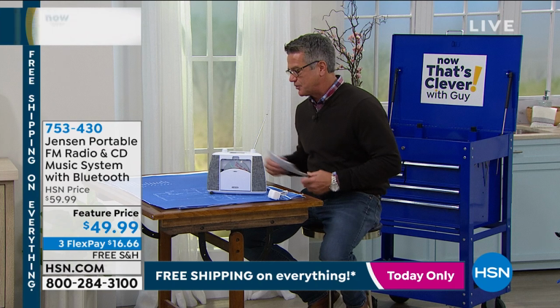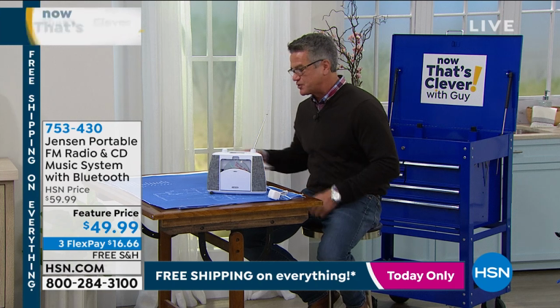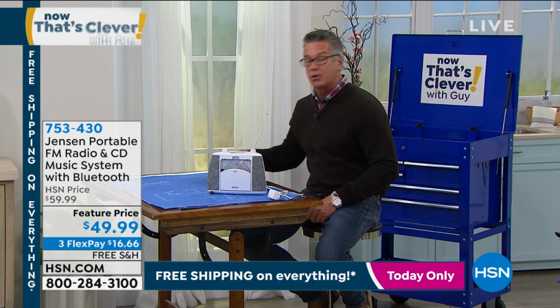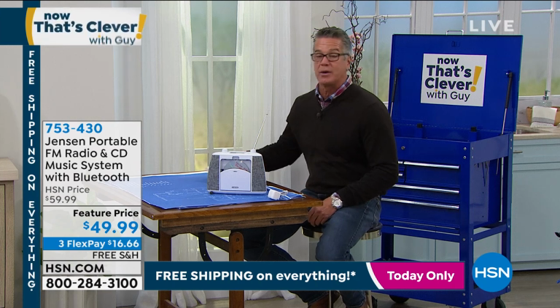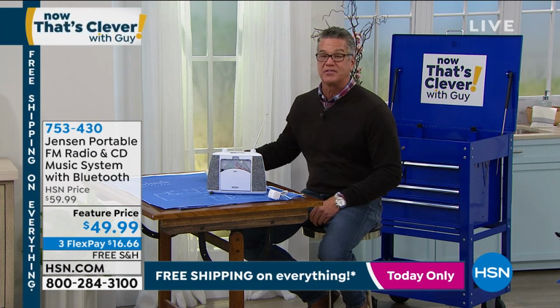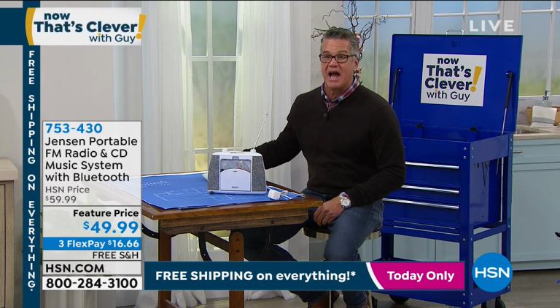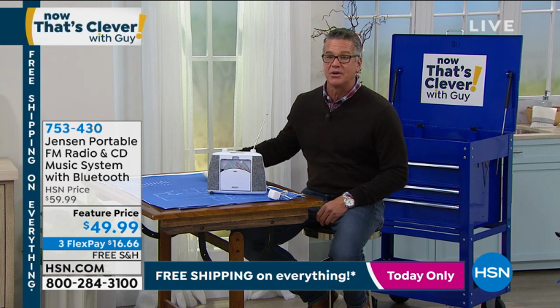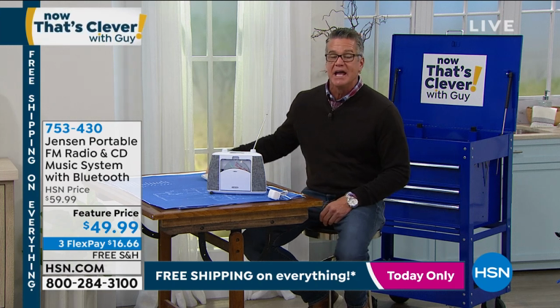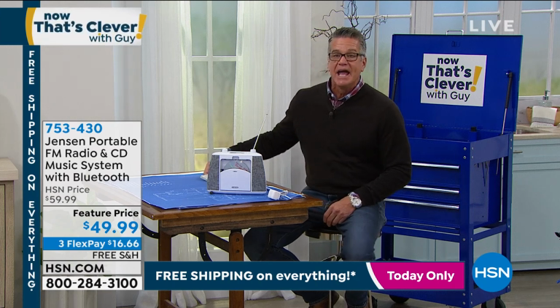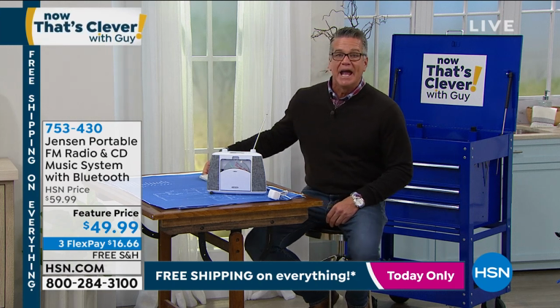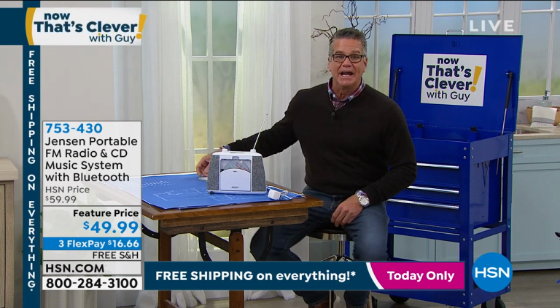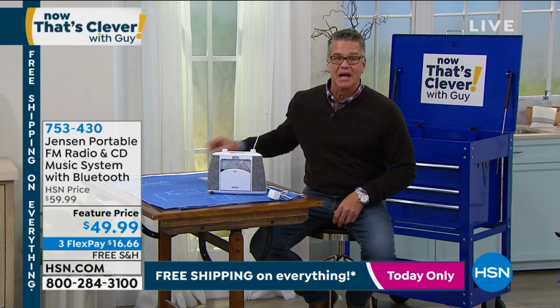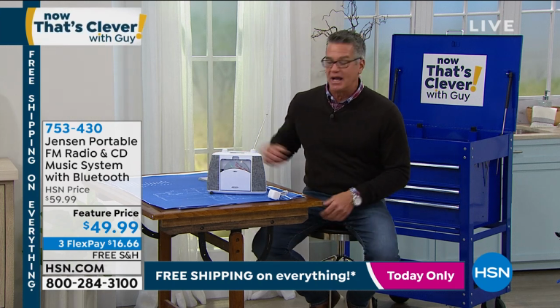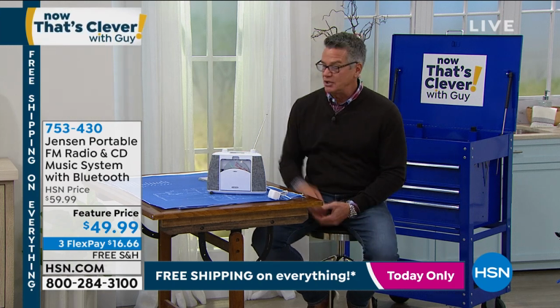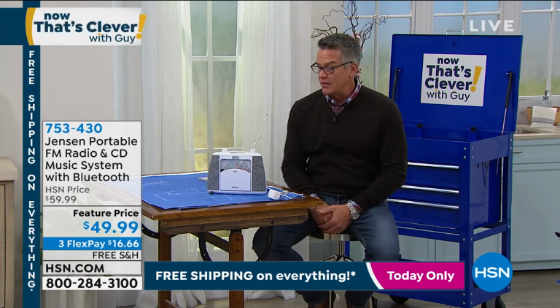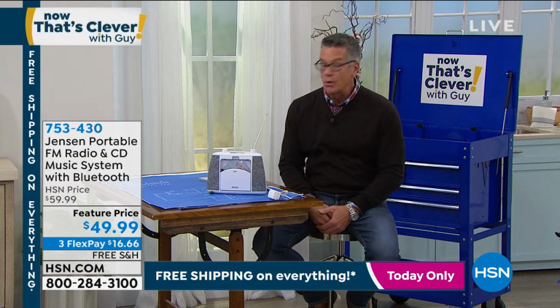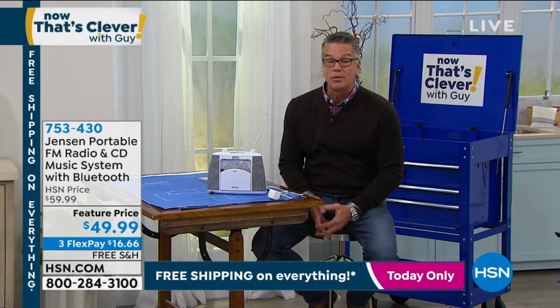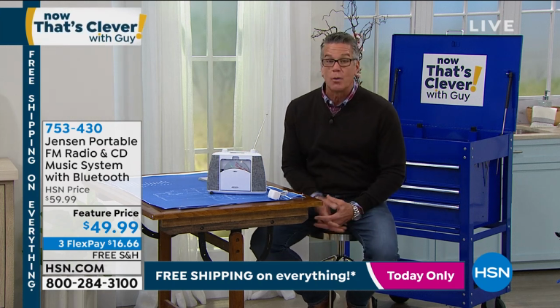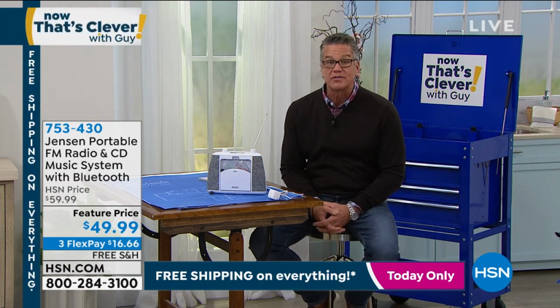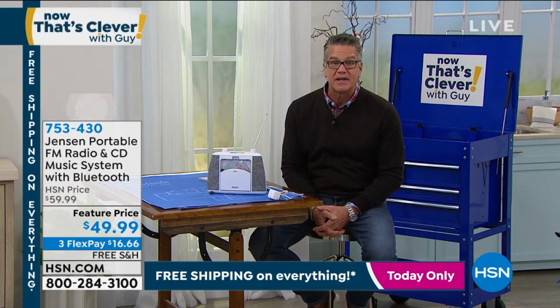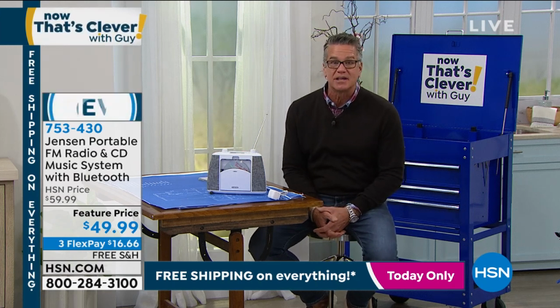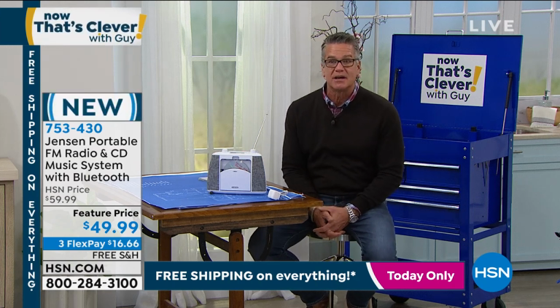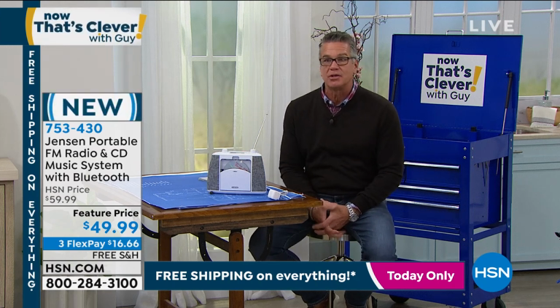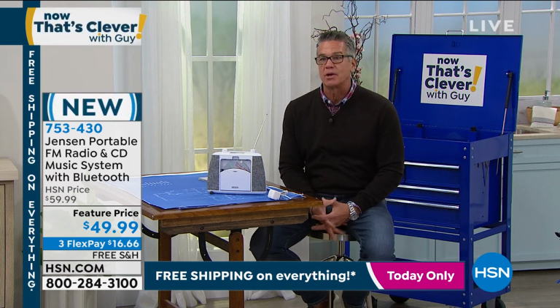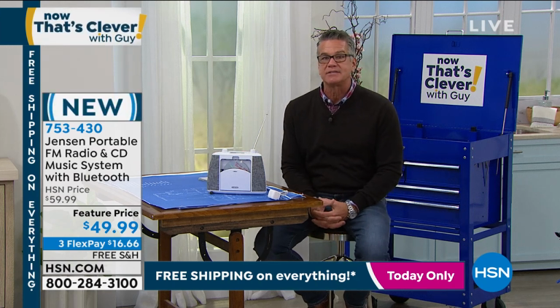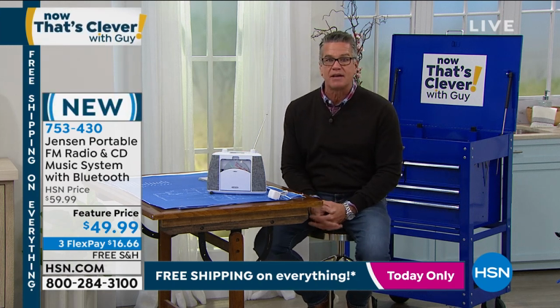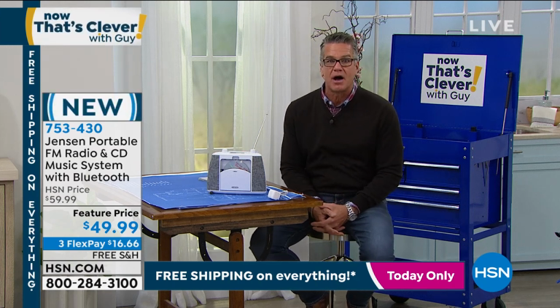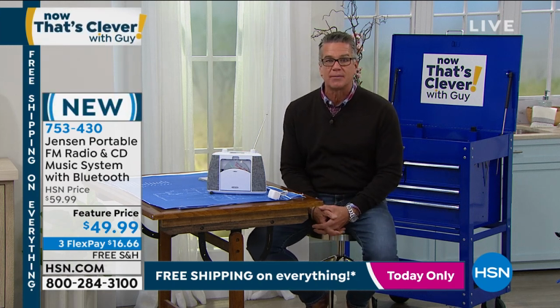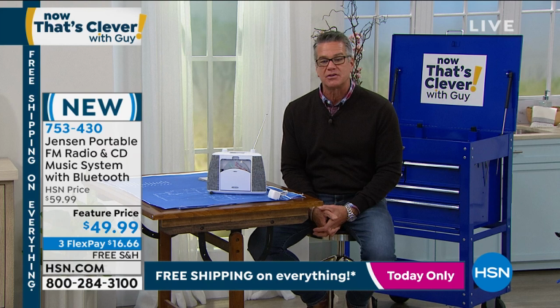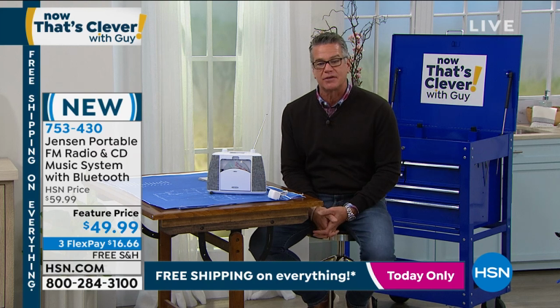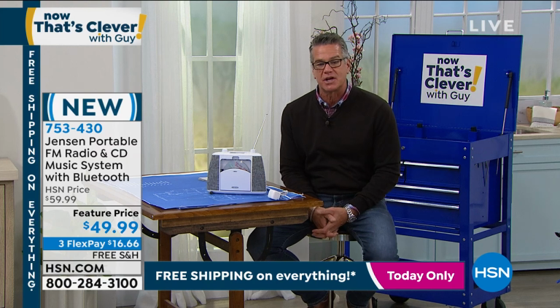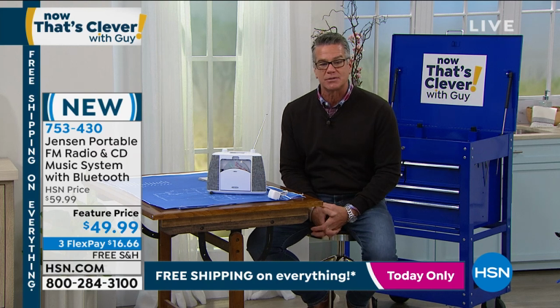They're so great with sound. They were always more expensive, and you were like, save up, get yourself Jensen.